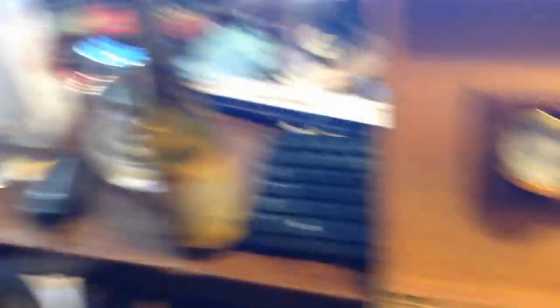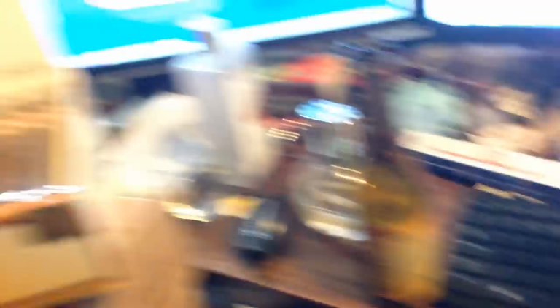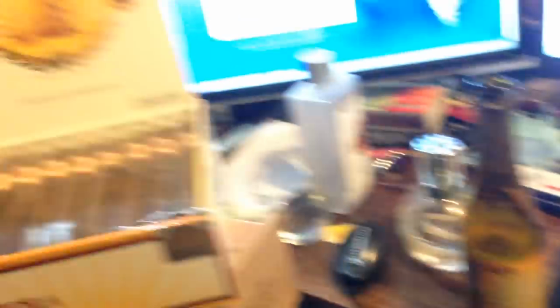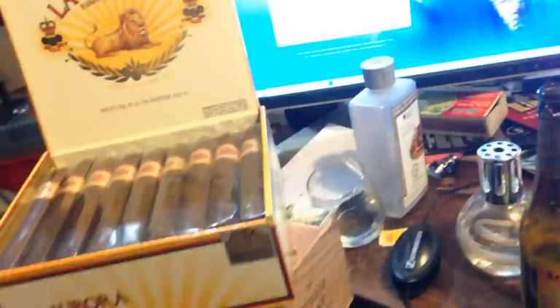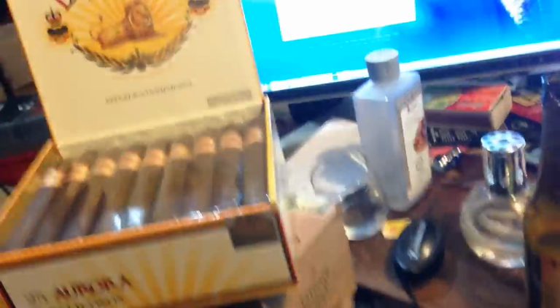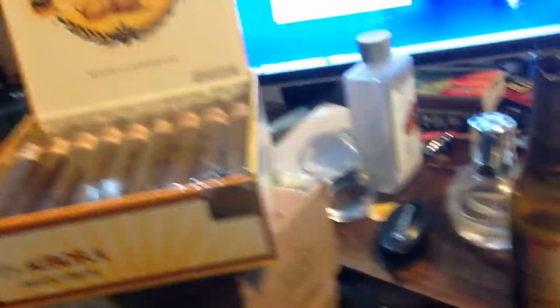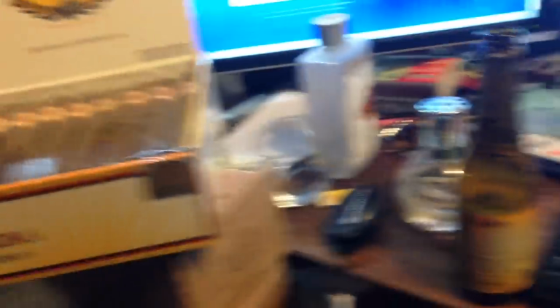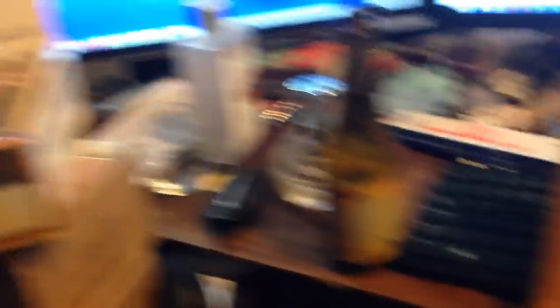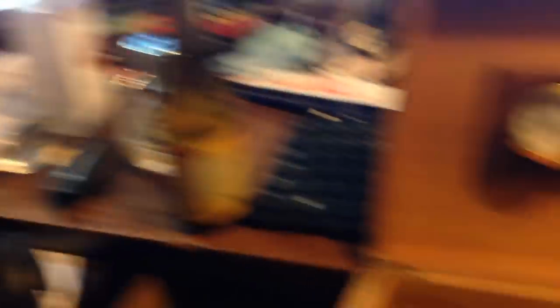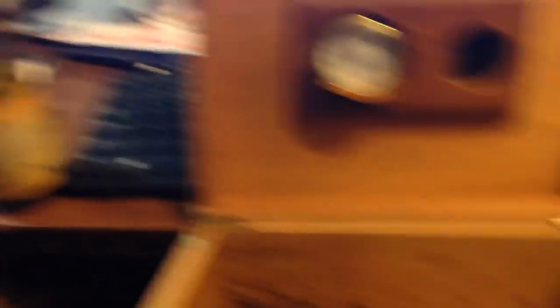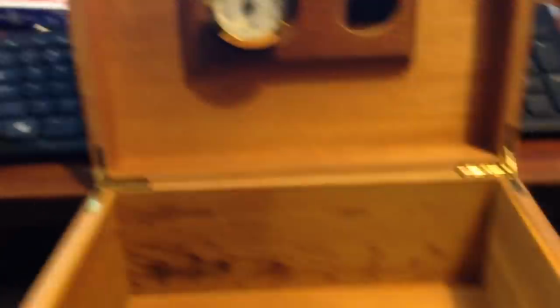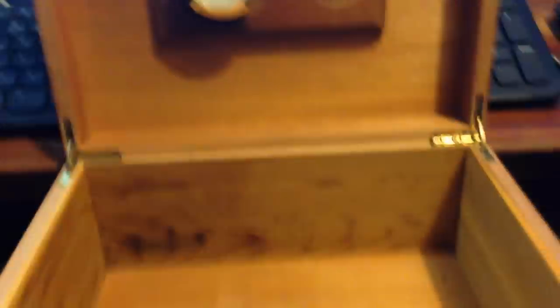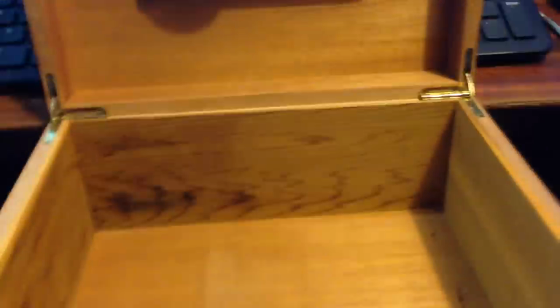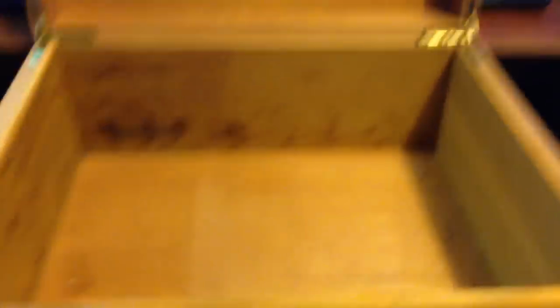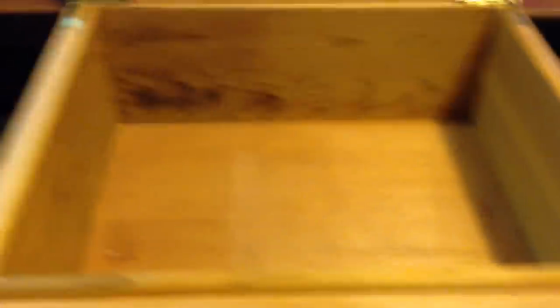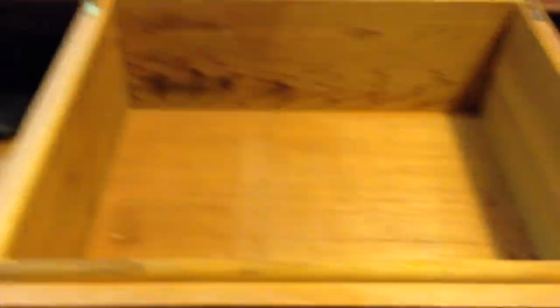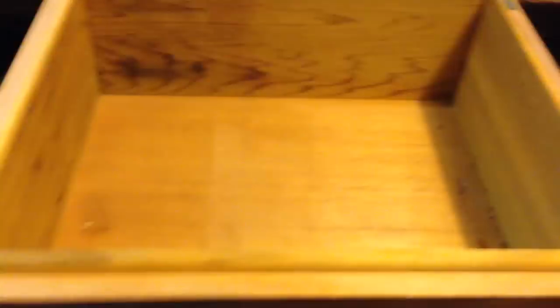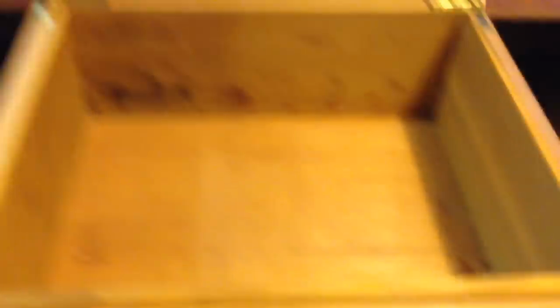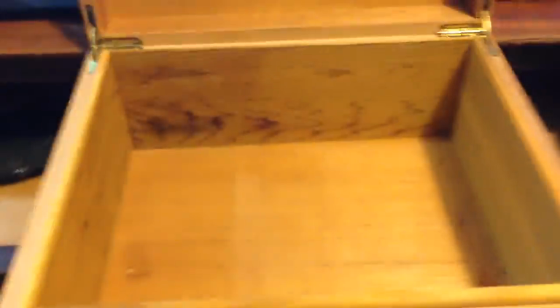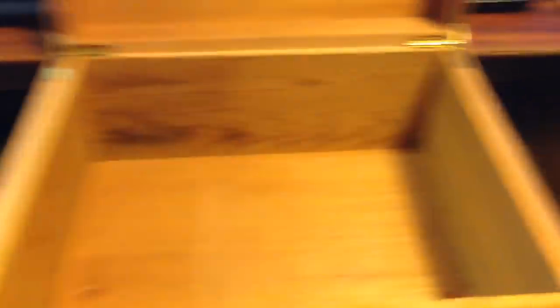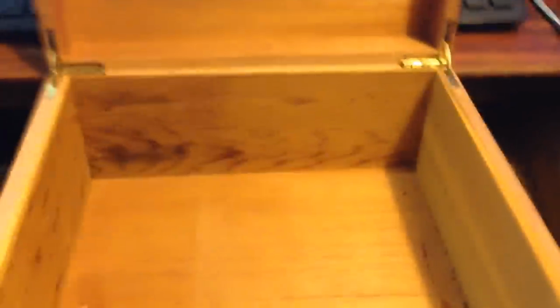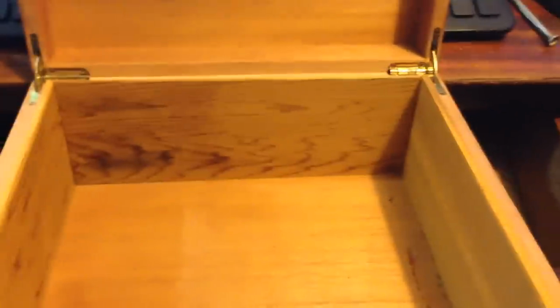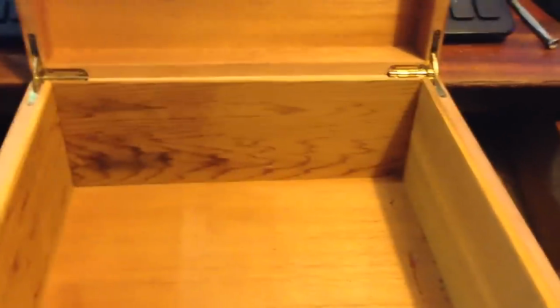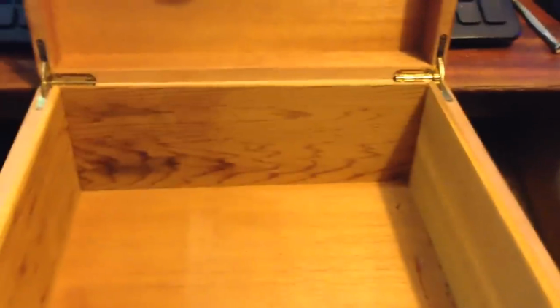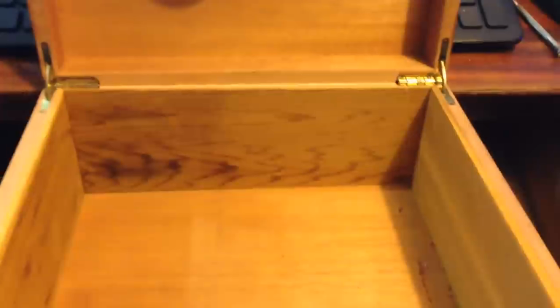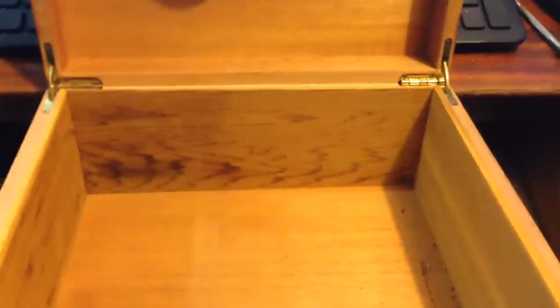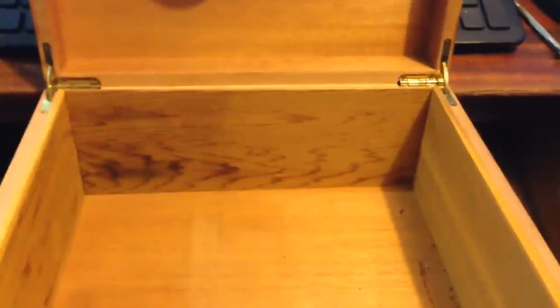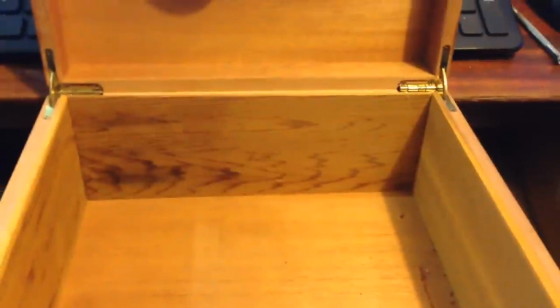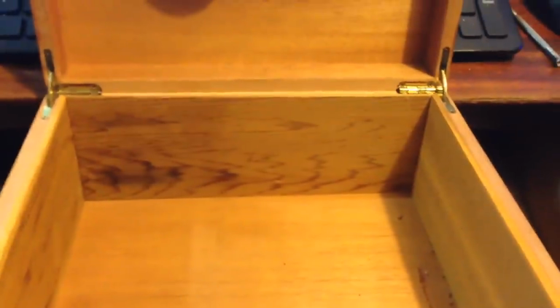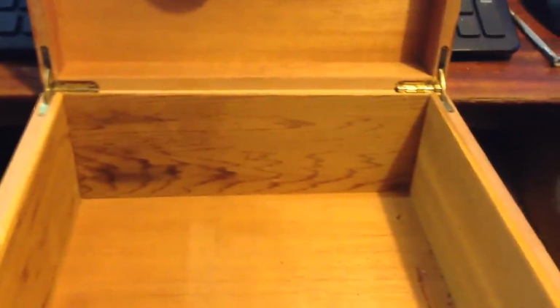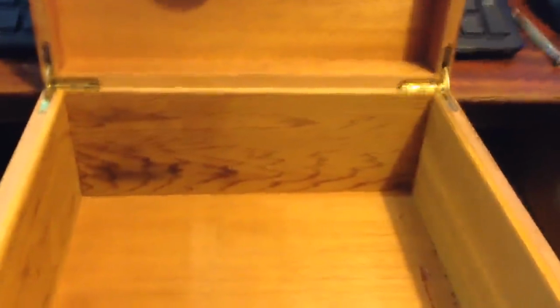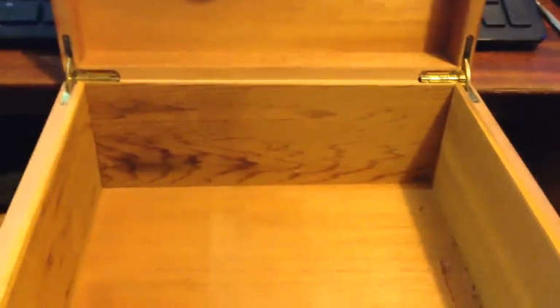Let's migrate all of these cigars over to this humidor.